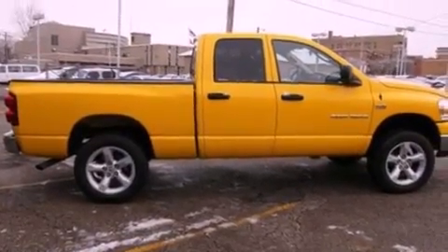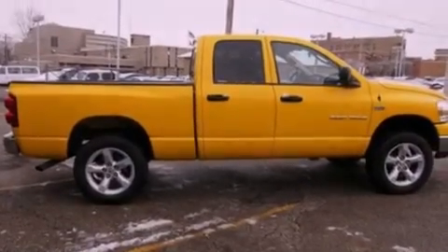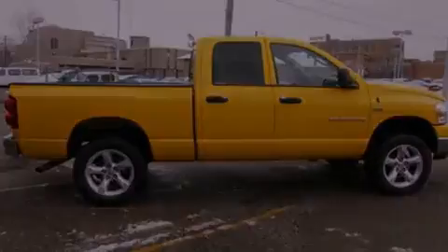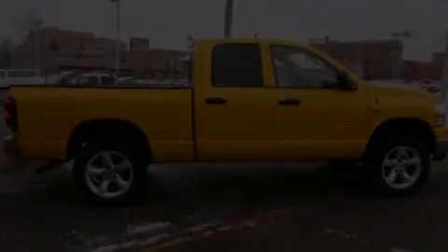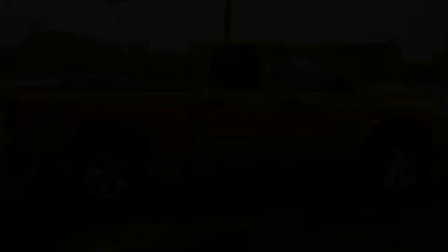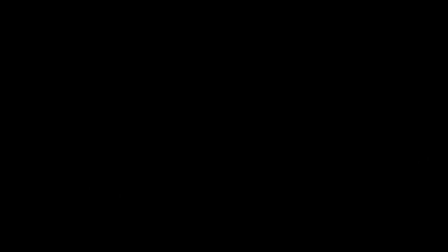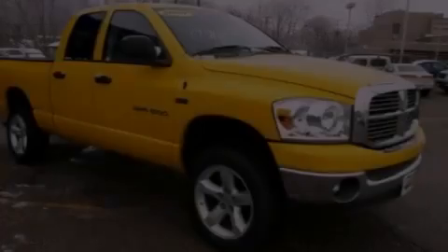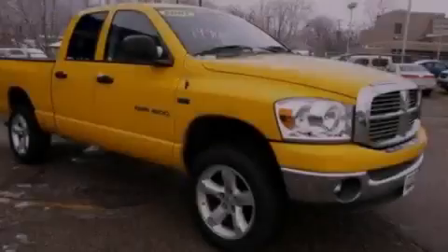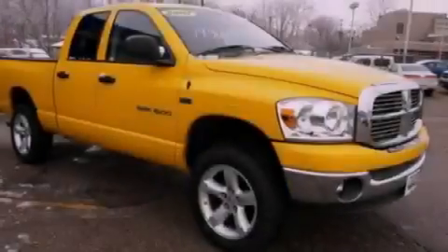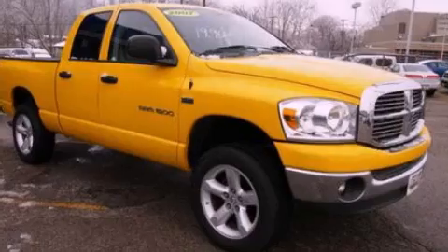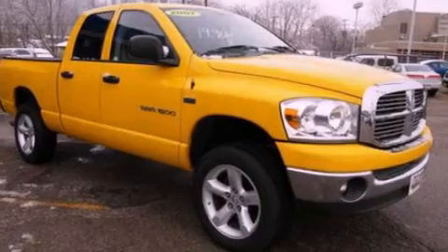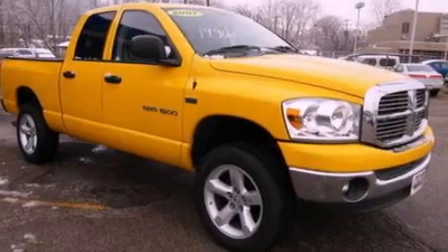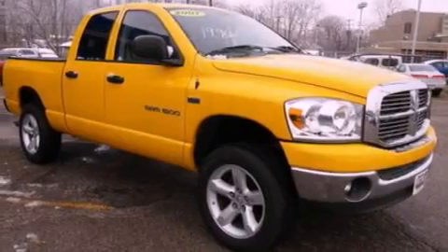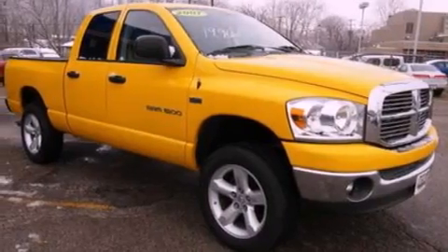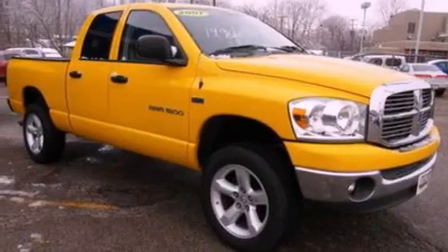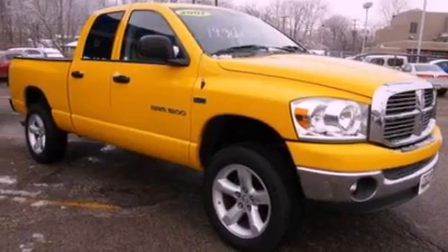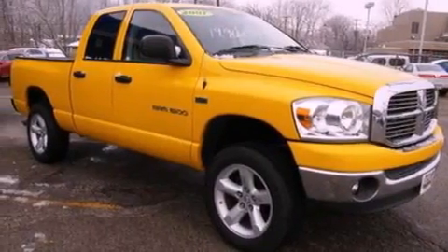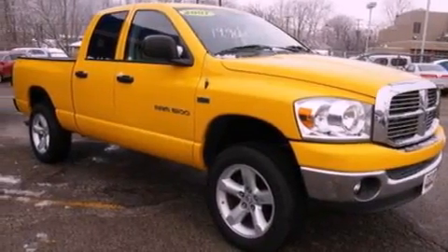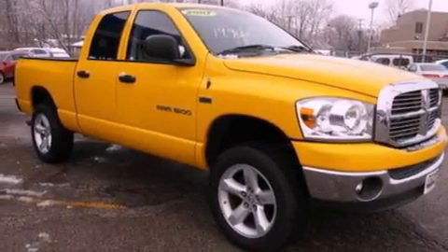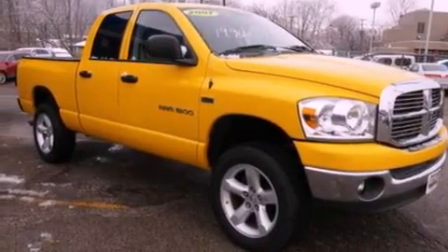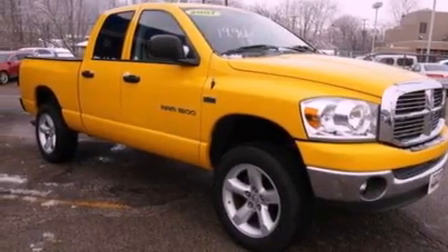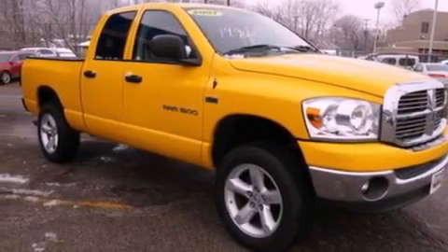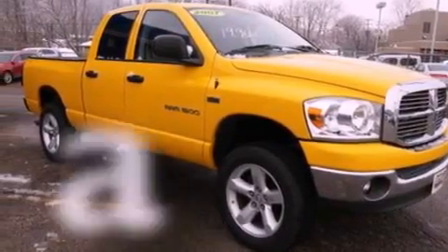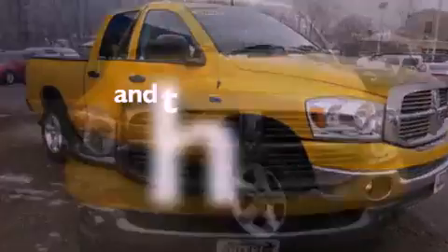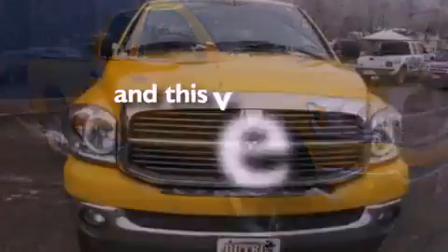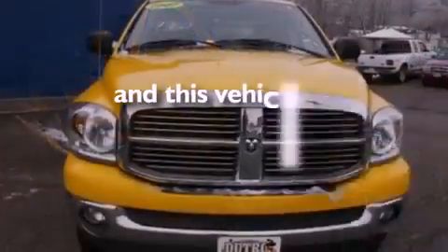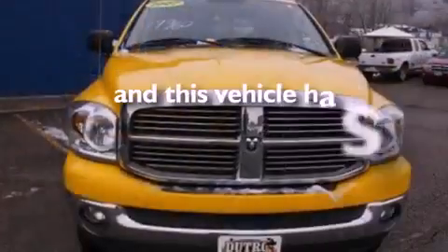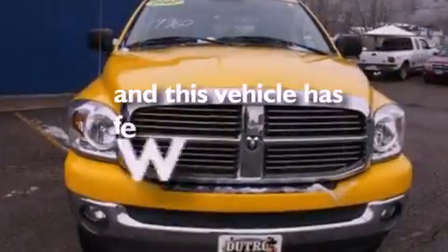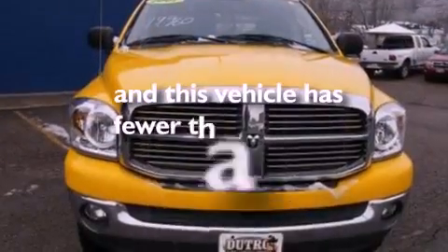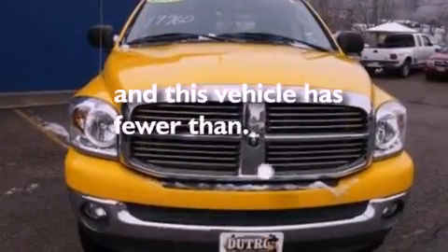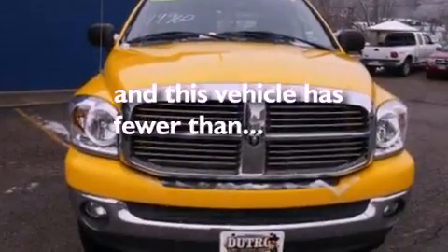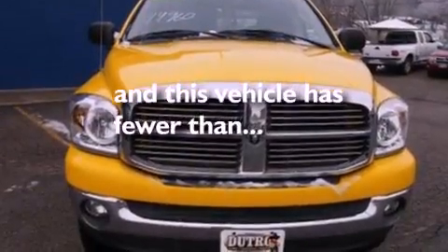A chrome grille, driver and passenger front airbags, air conditioning, and this vehicle has less than 73,000 miles.